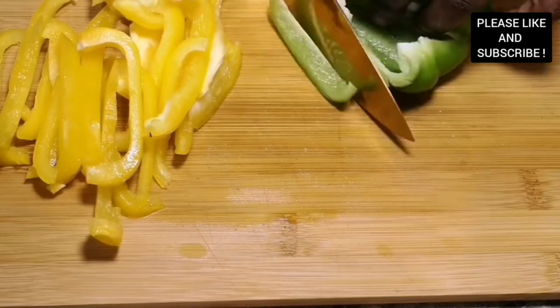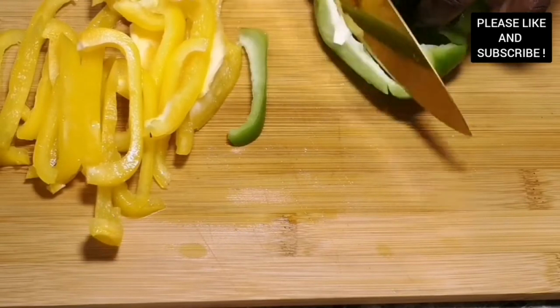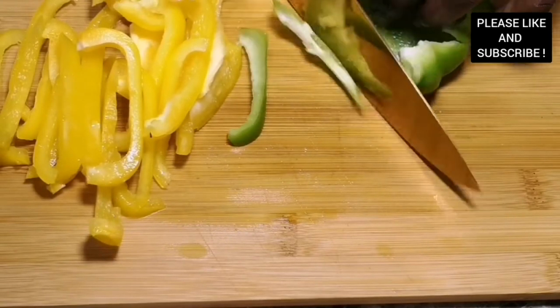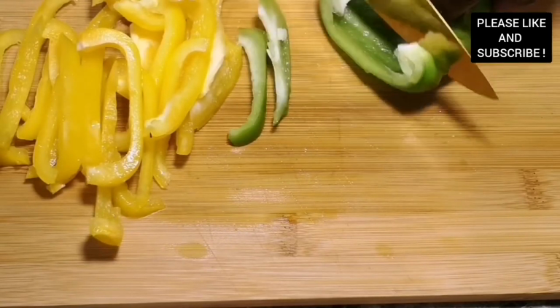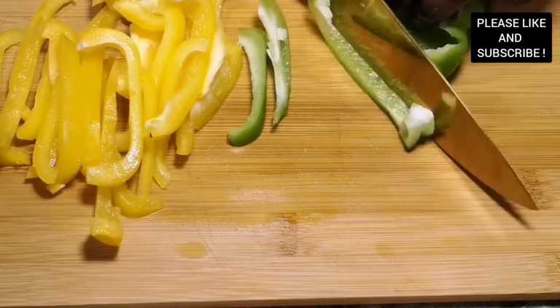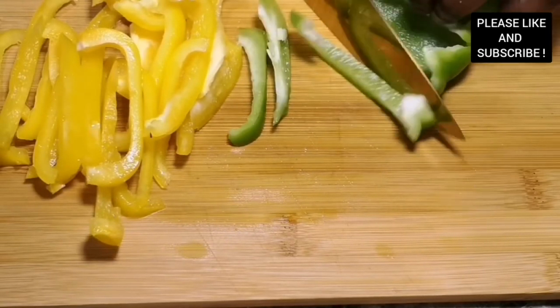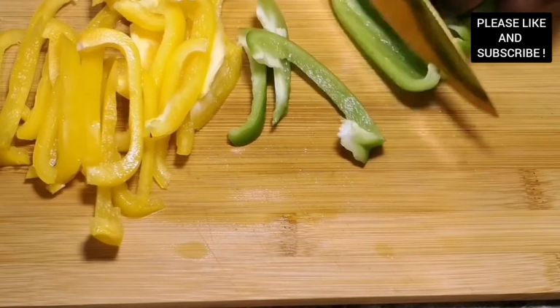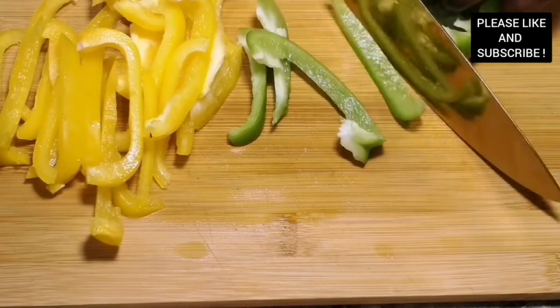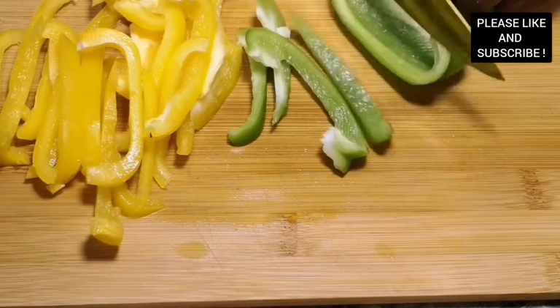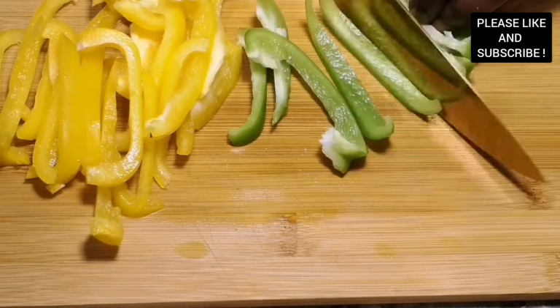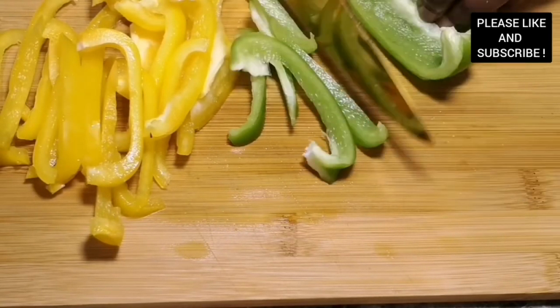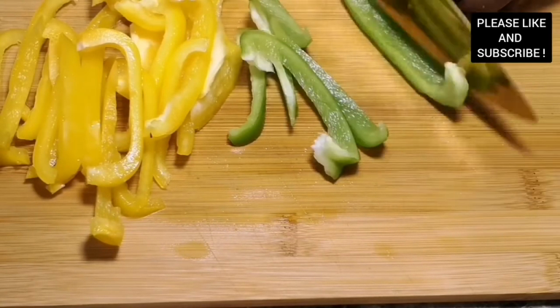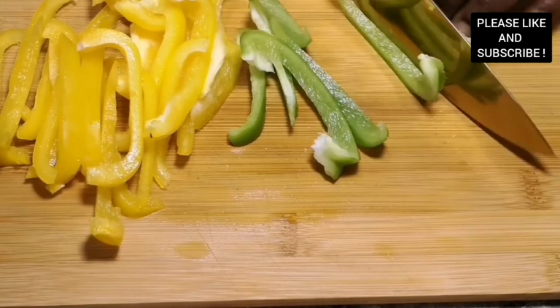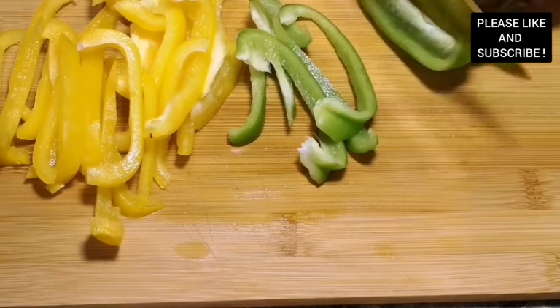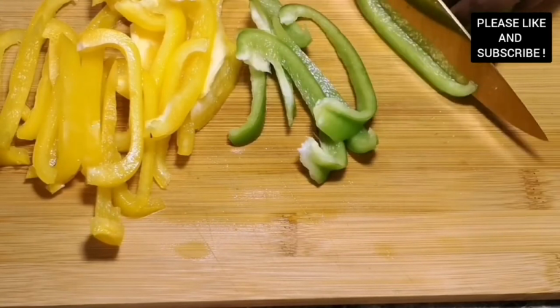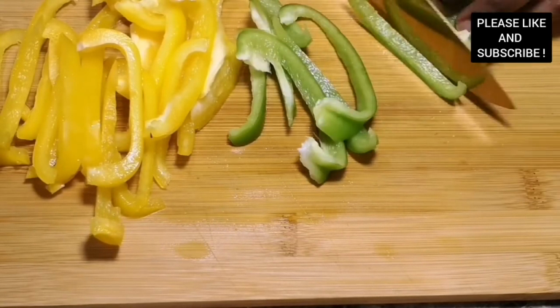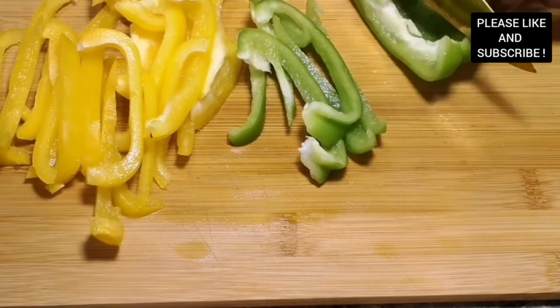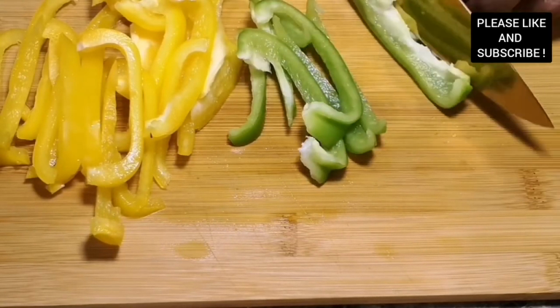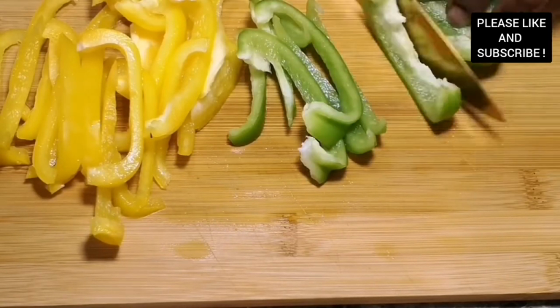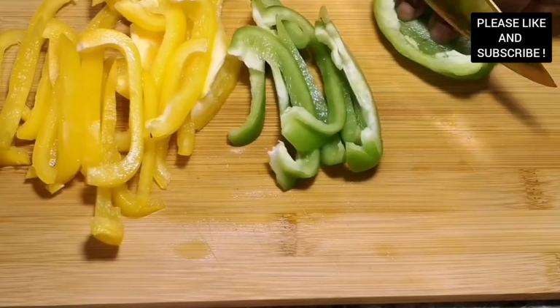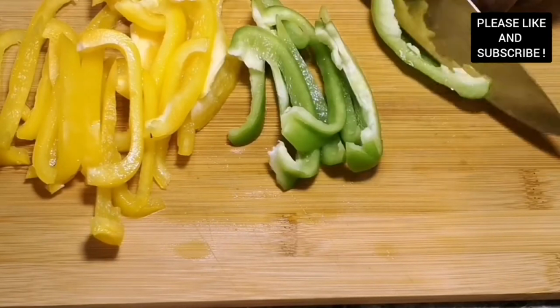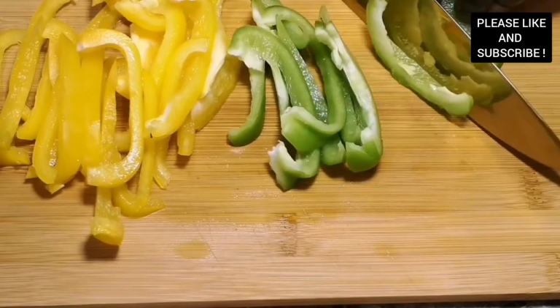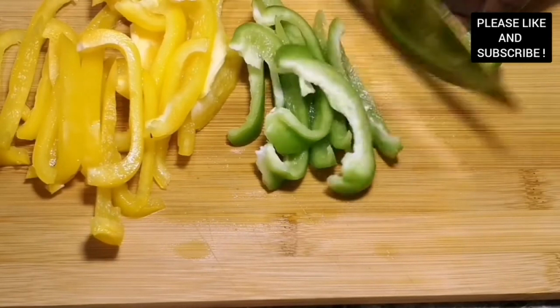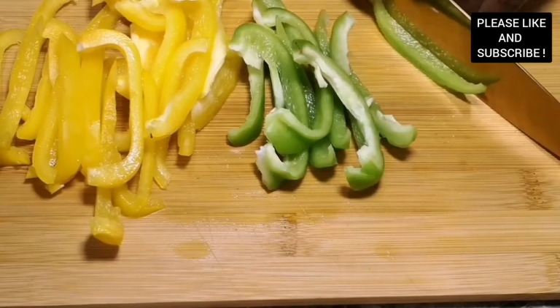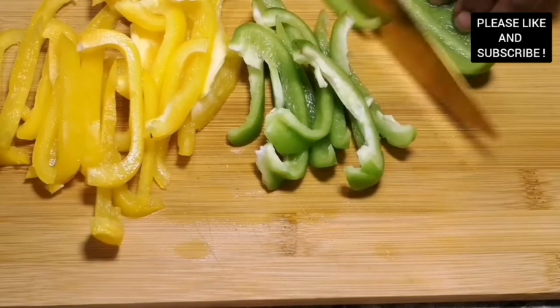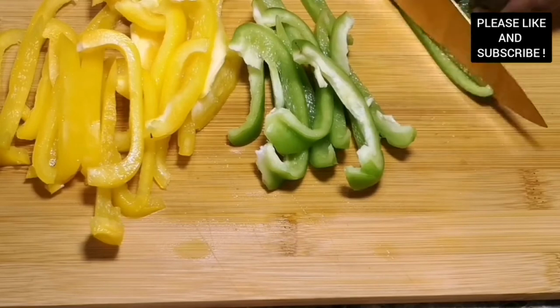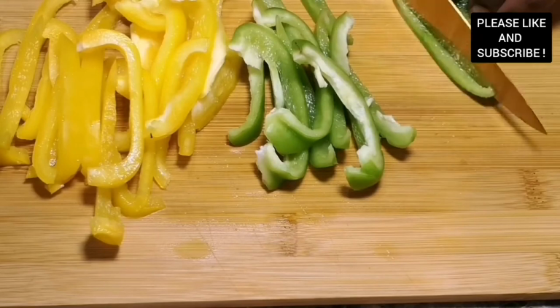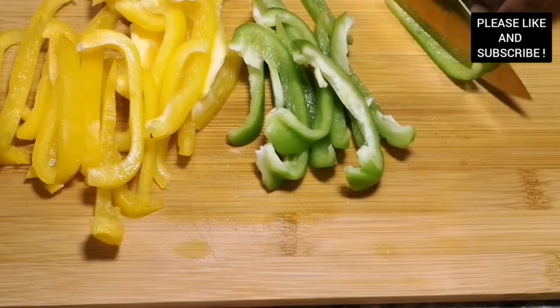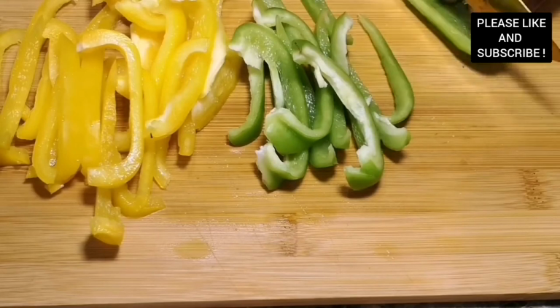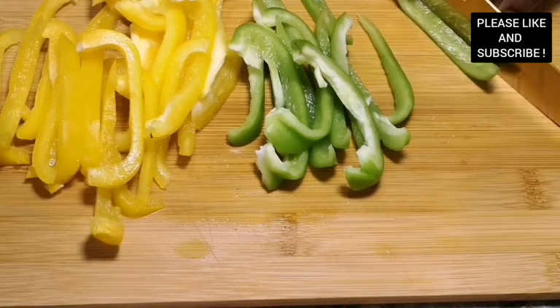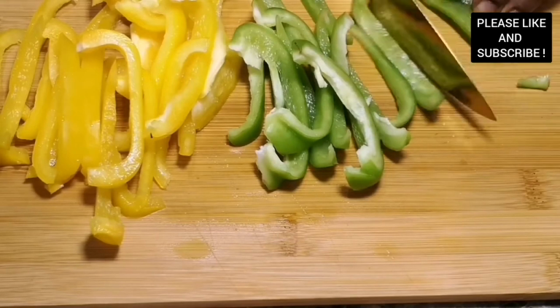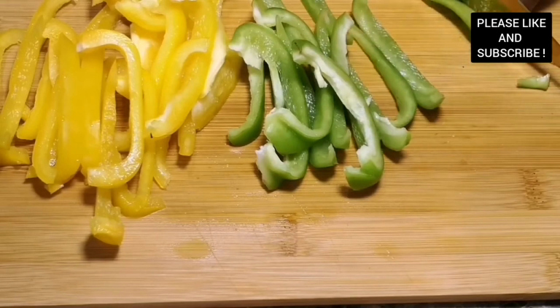You can choose to use any vegetables of your choice as well. All the ingredients are listed down below in my description box, including the oven temperature I use for baking my catfish.